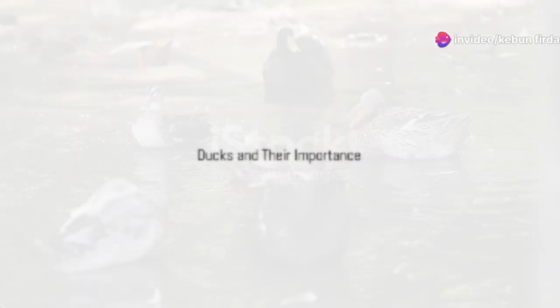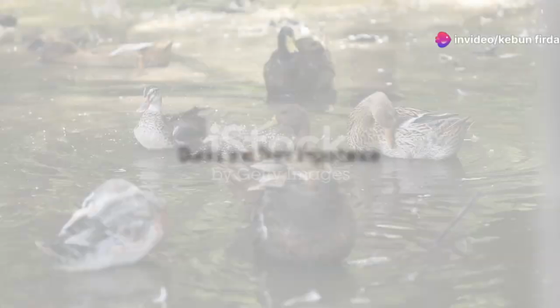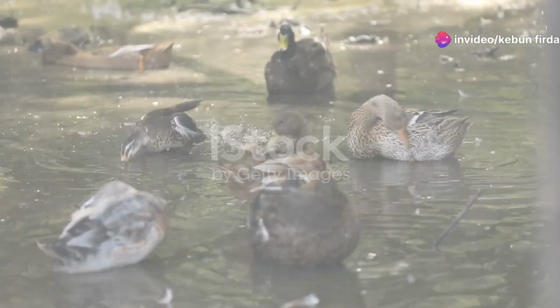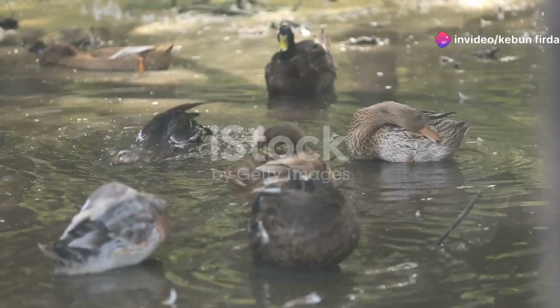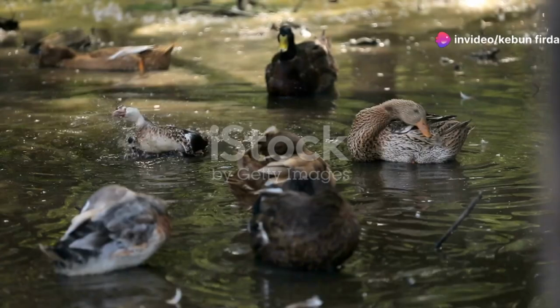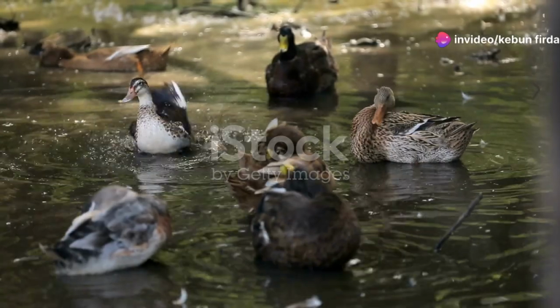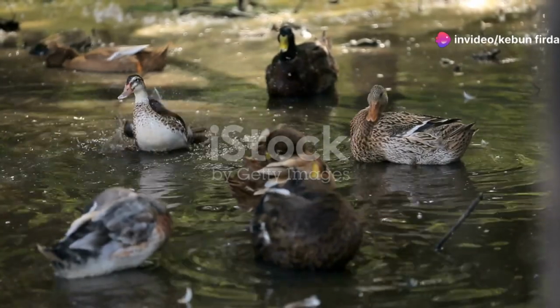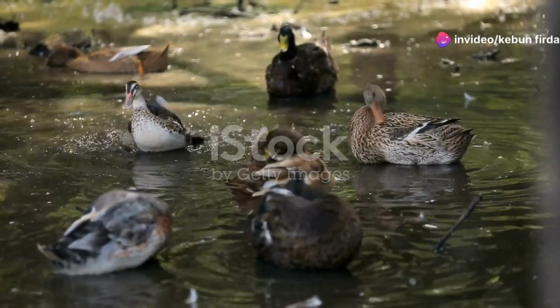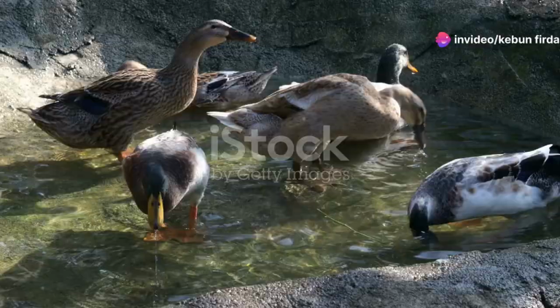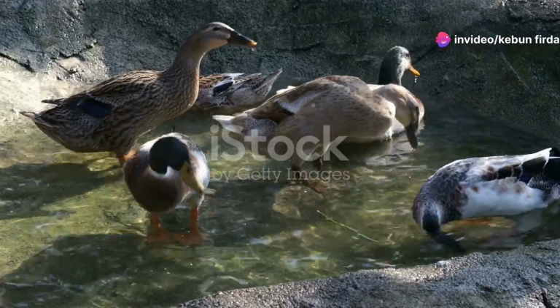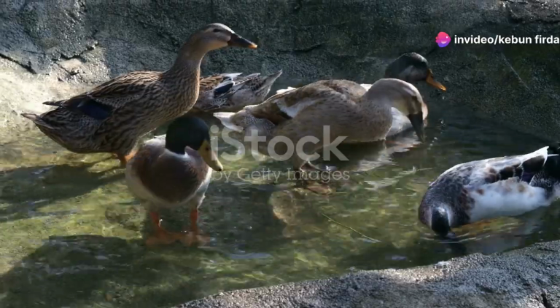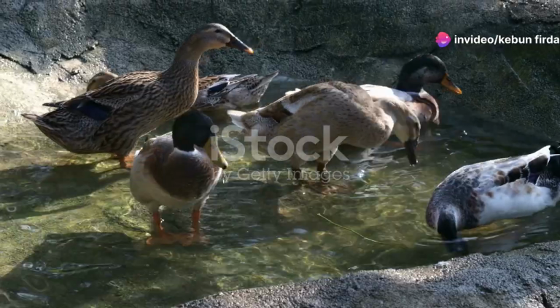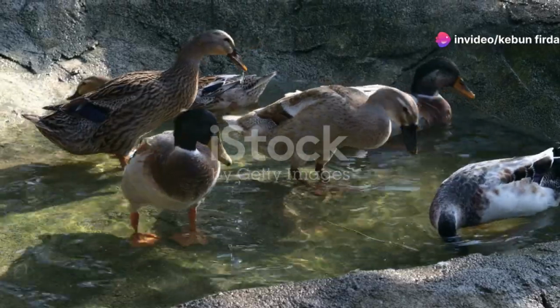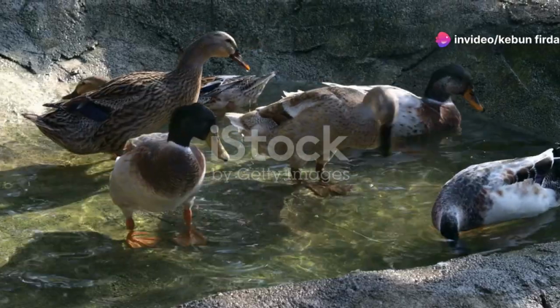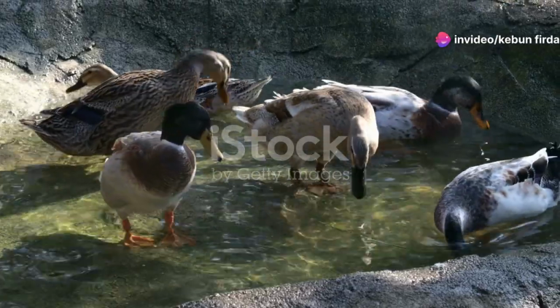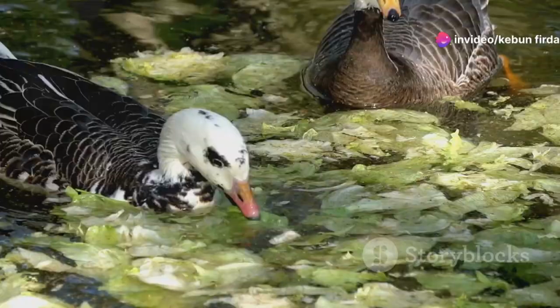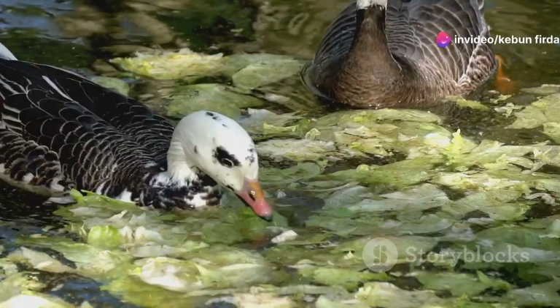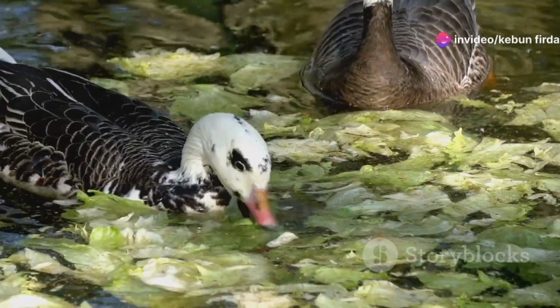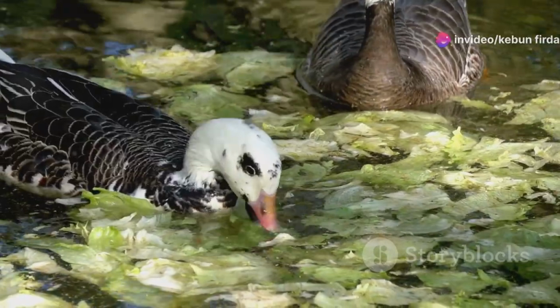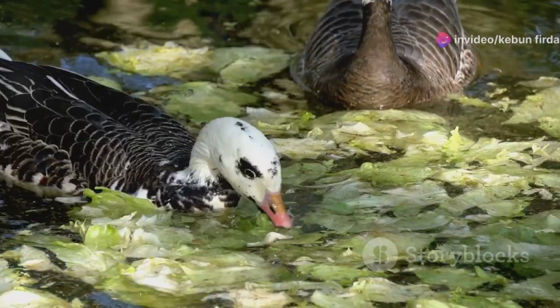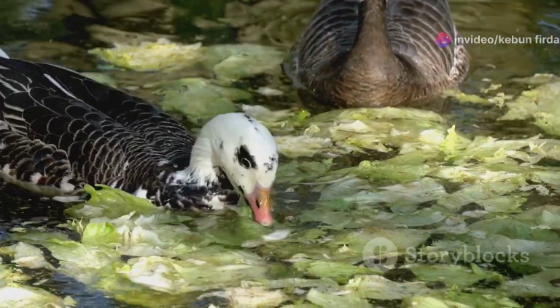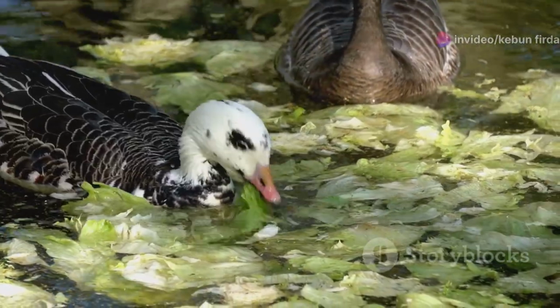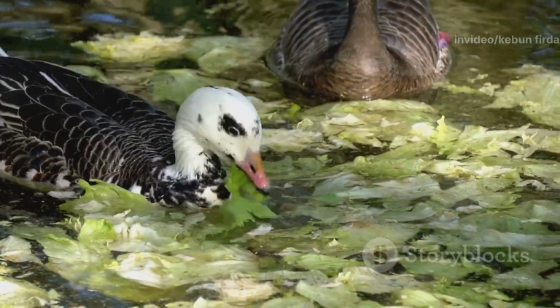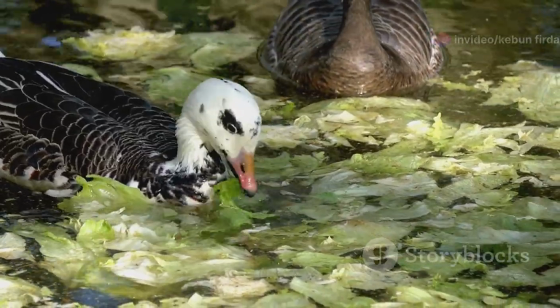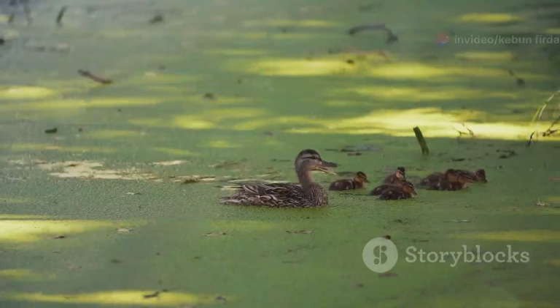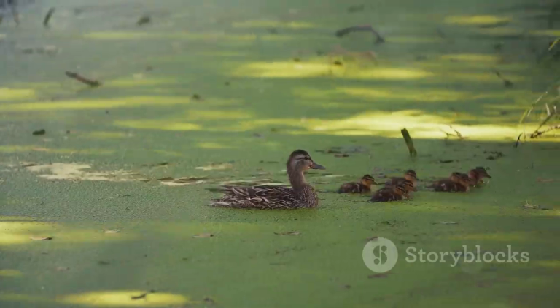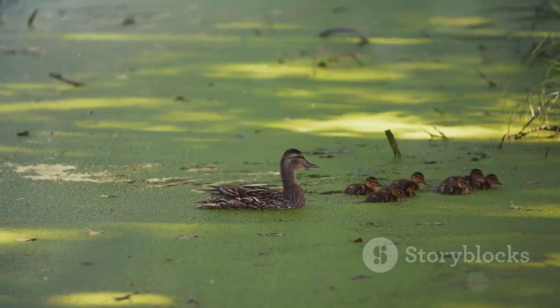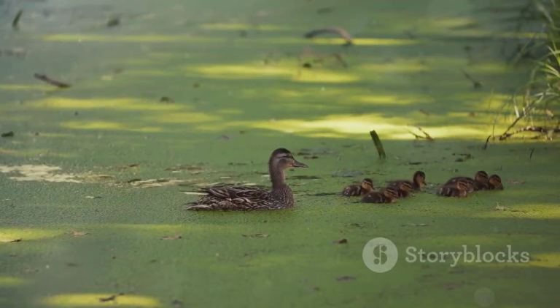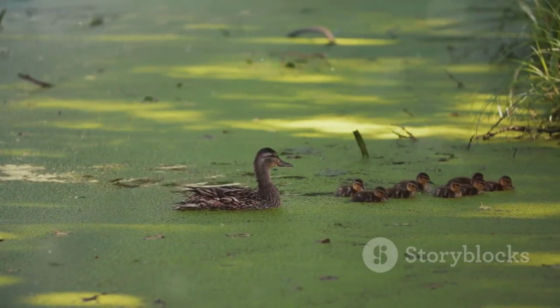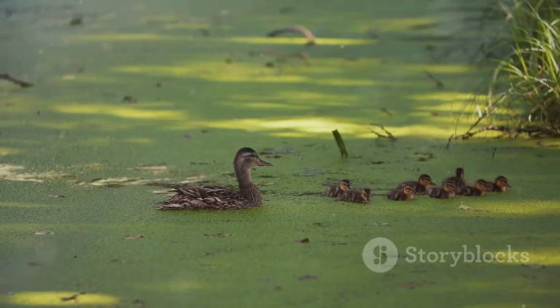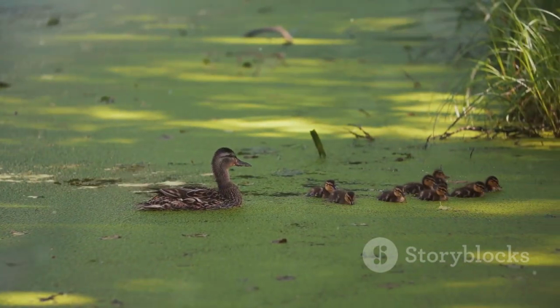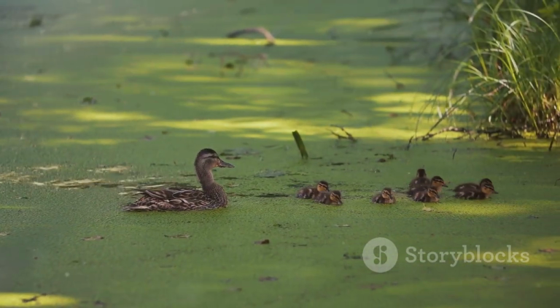Ducks are fascinating creatures. They live all over the world. Ducks are important for the environment. They help keep ecosystems in balance.